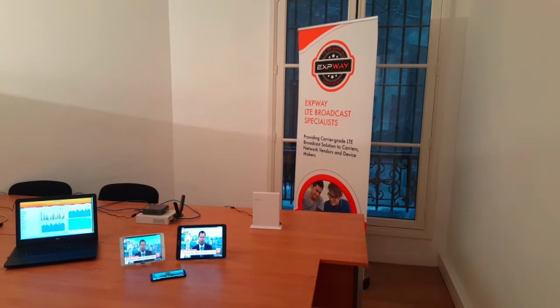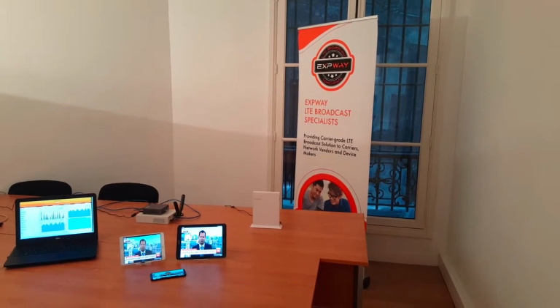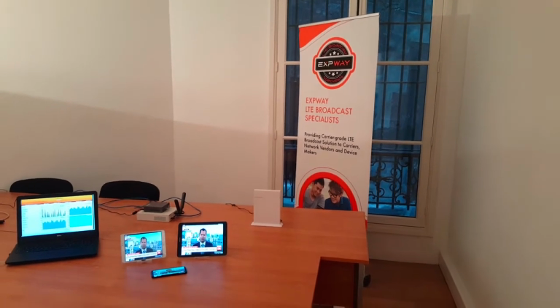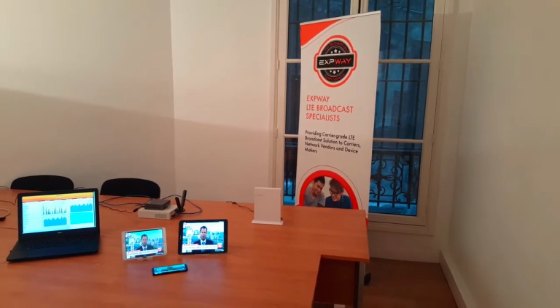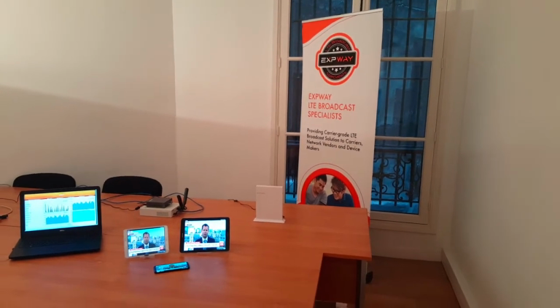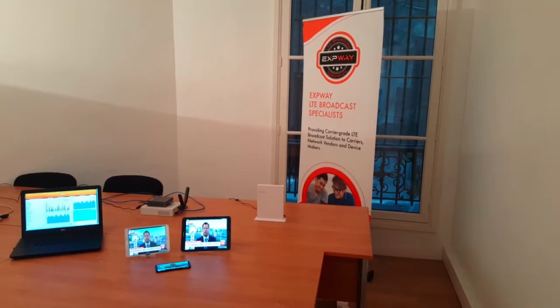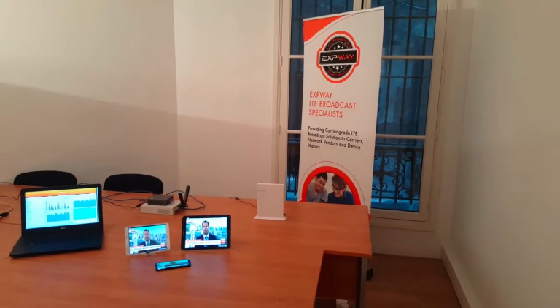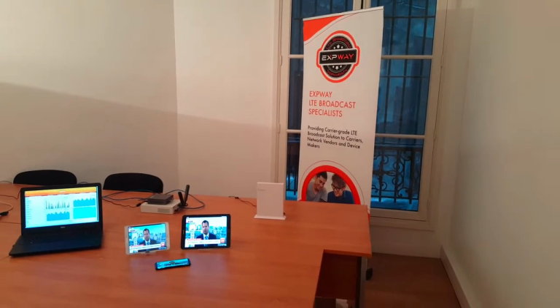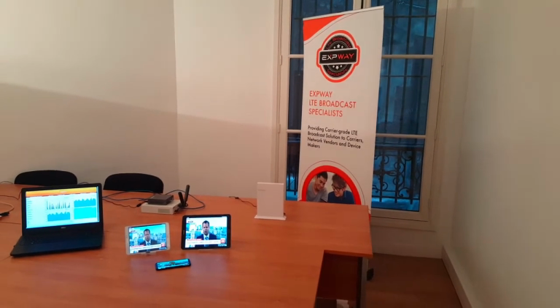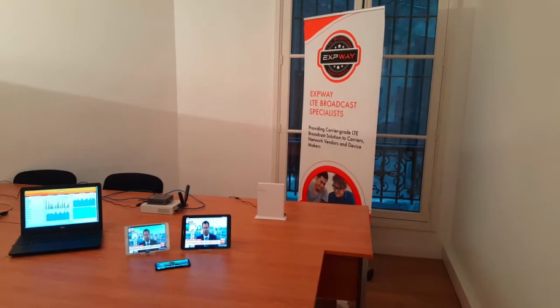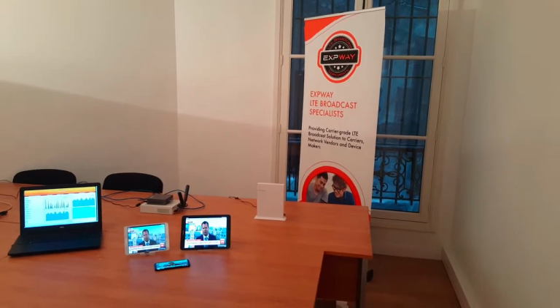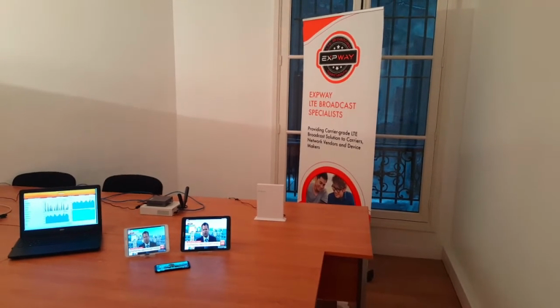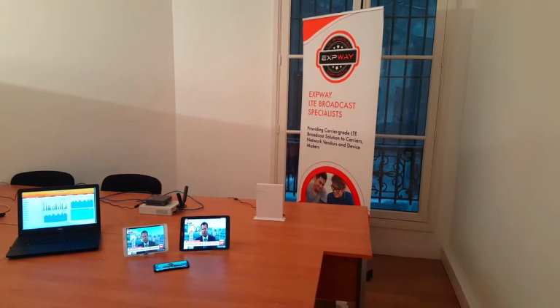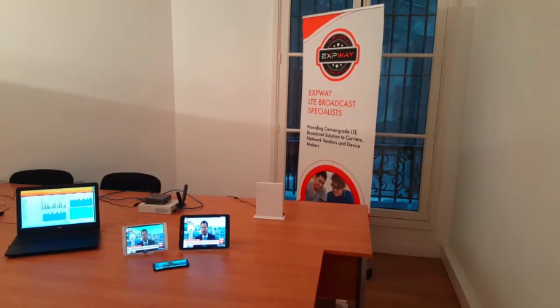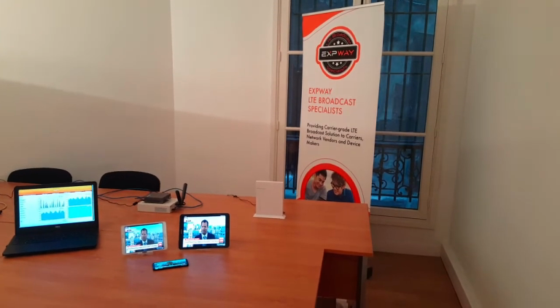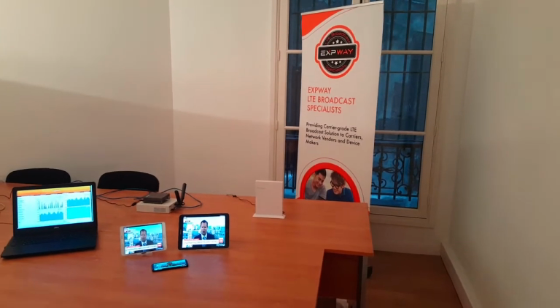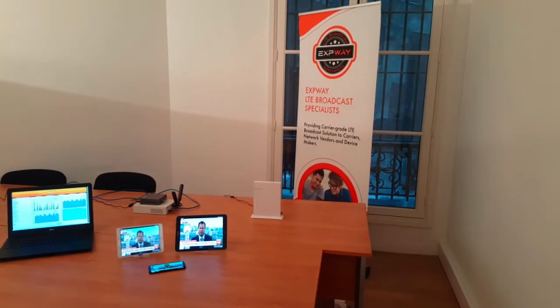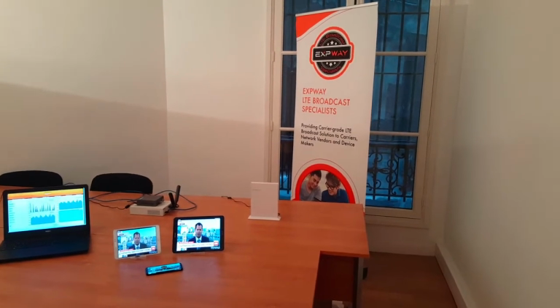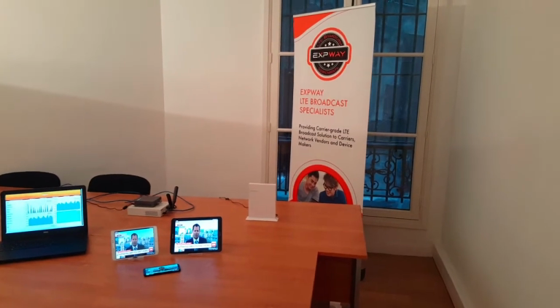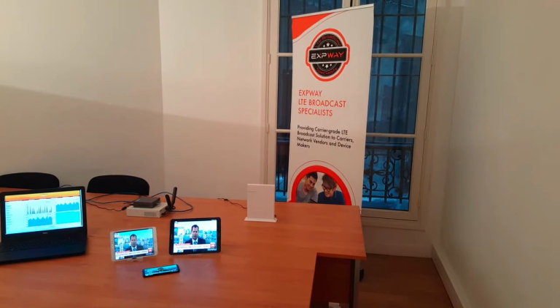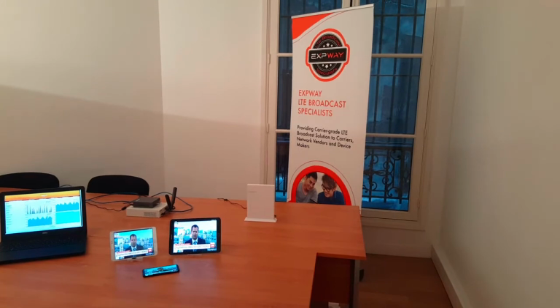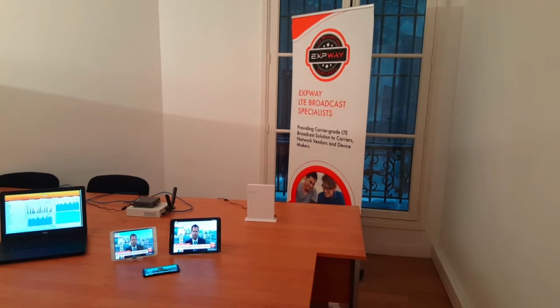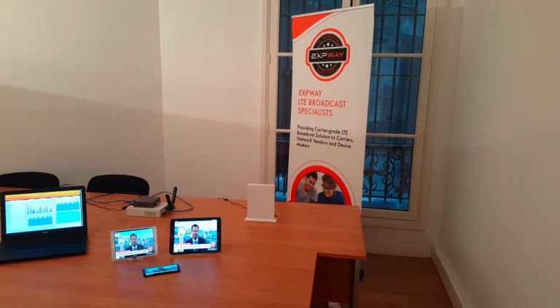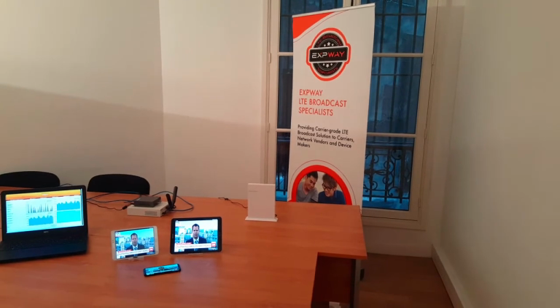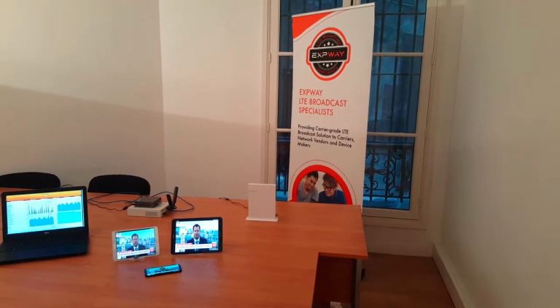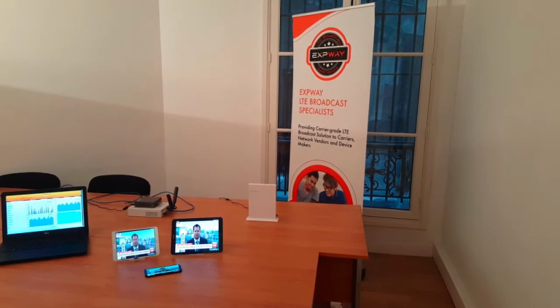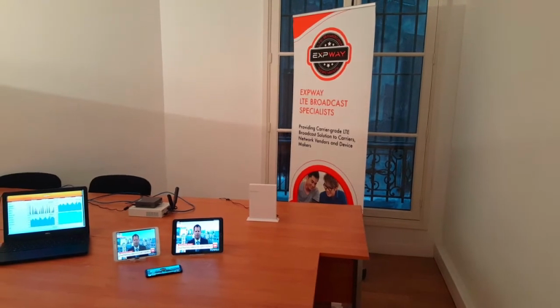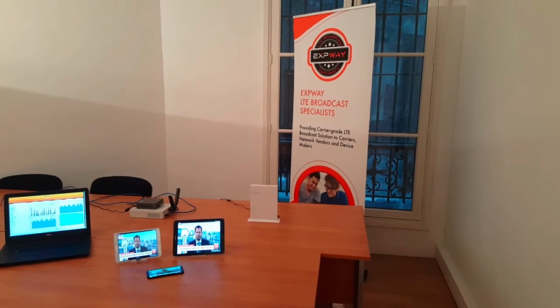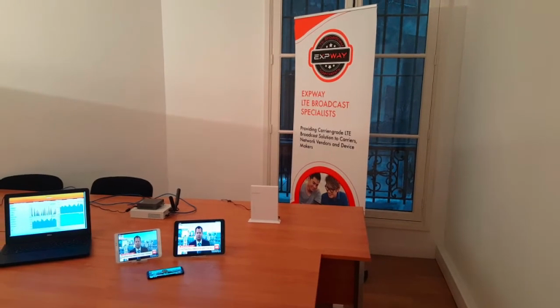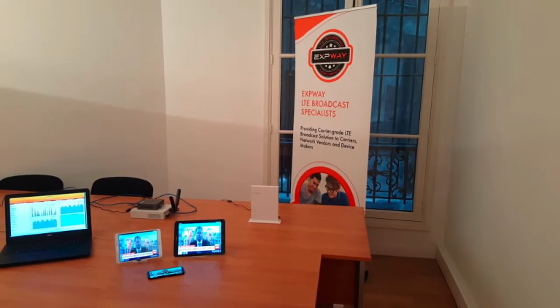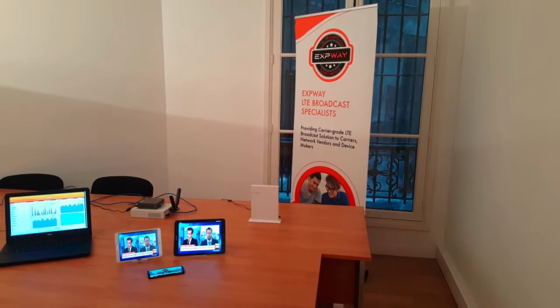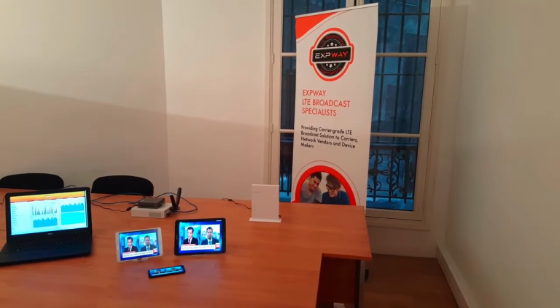Hello everyone! Here you will see a demonstration of an end-to-end fixed wireless TV over LTE.